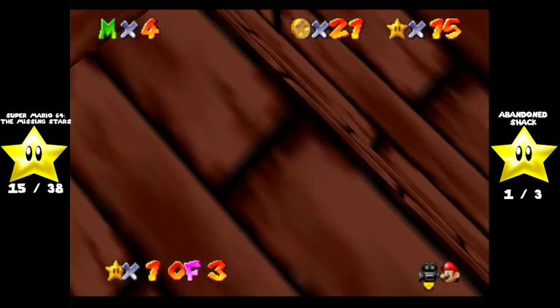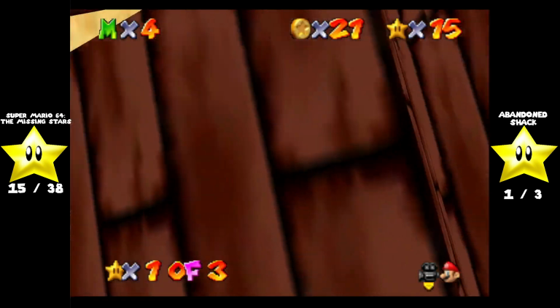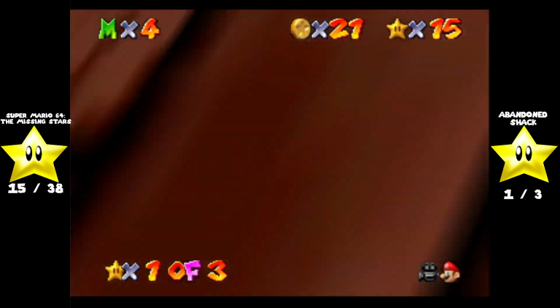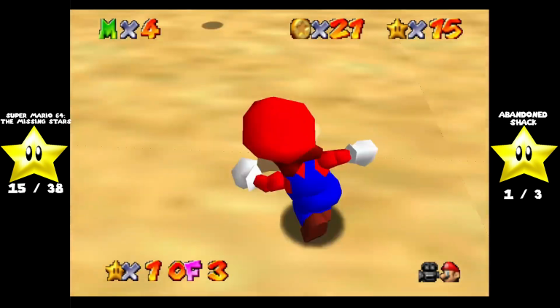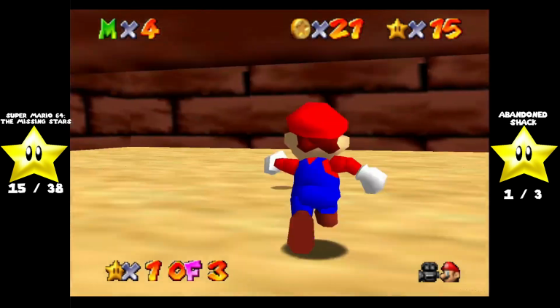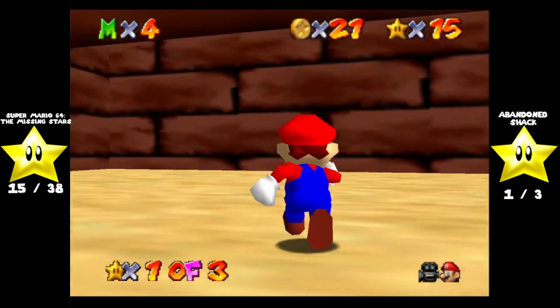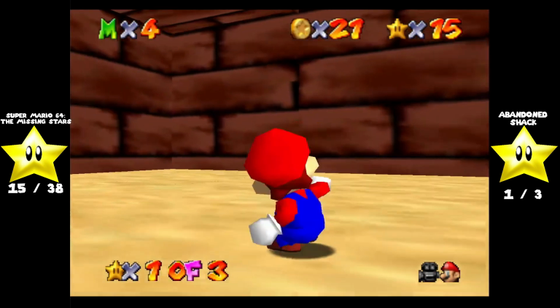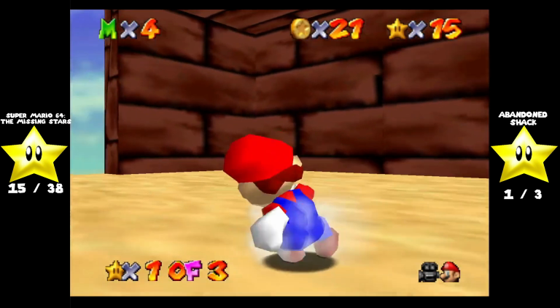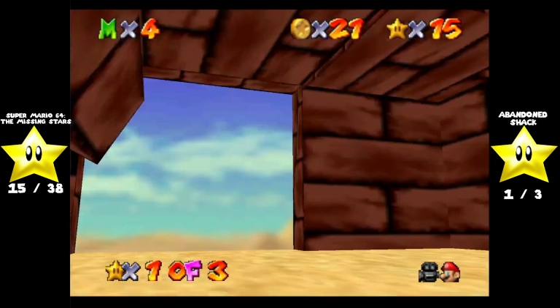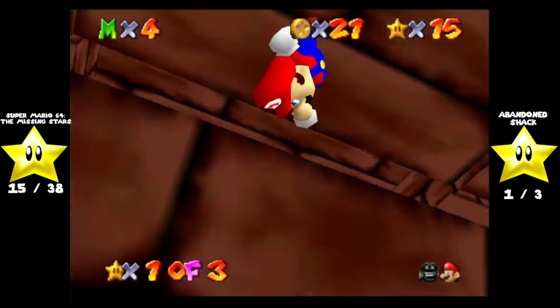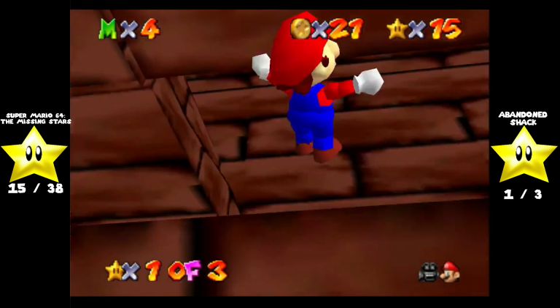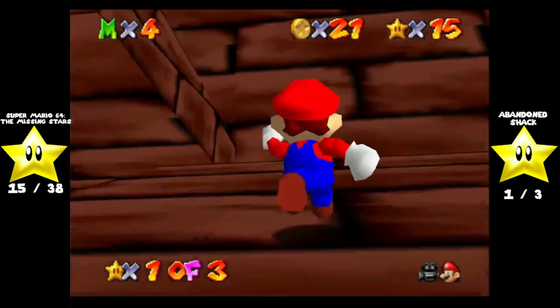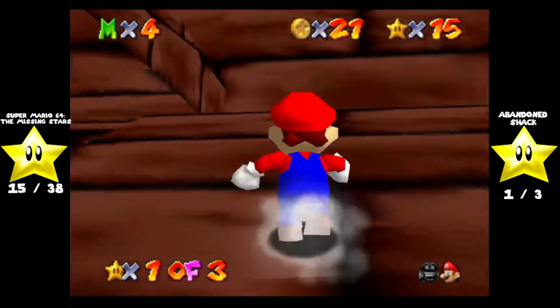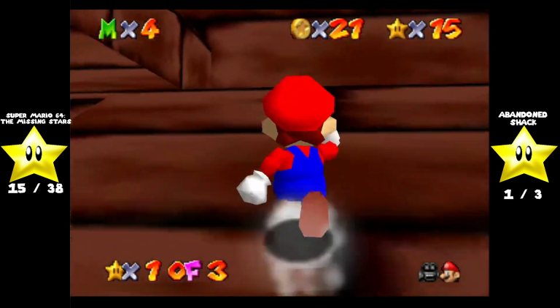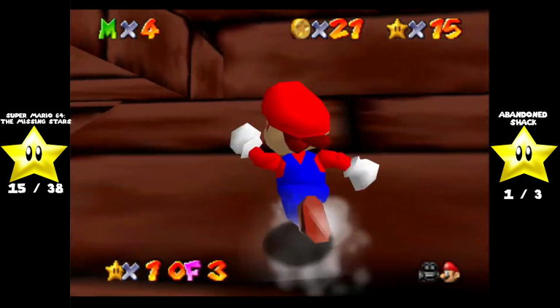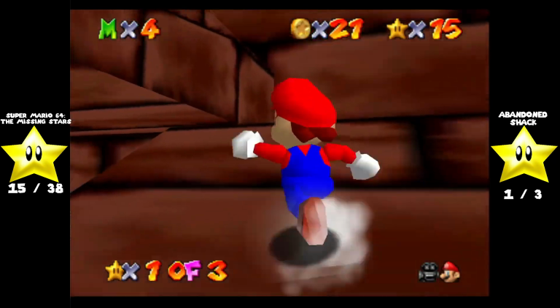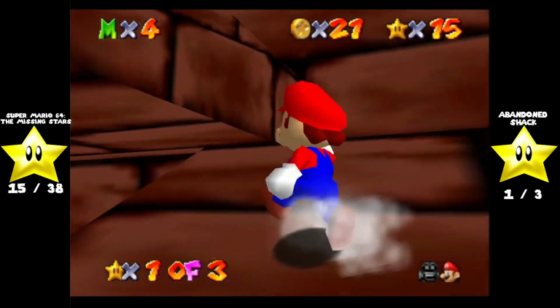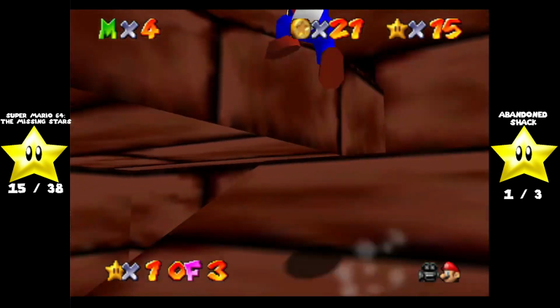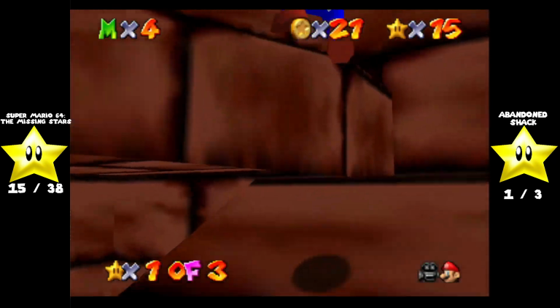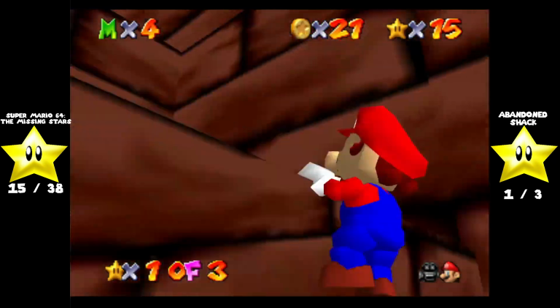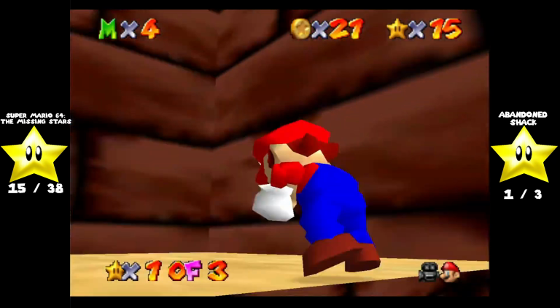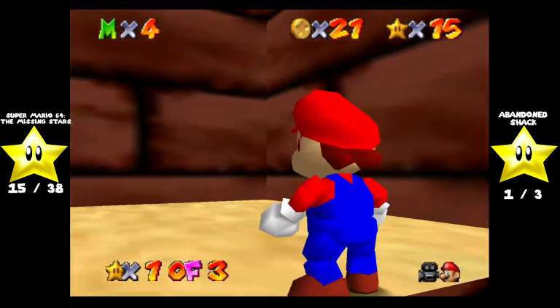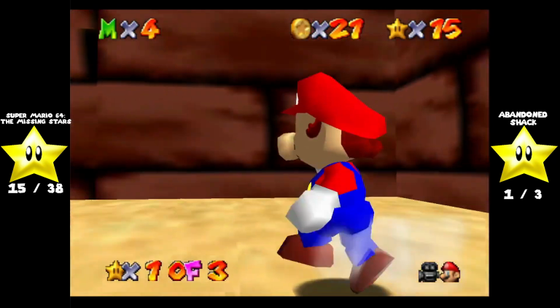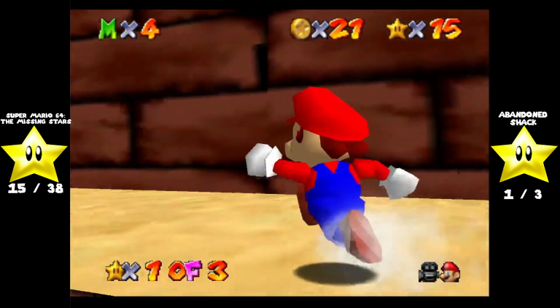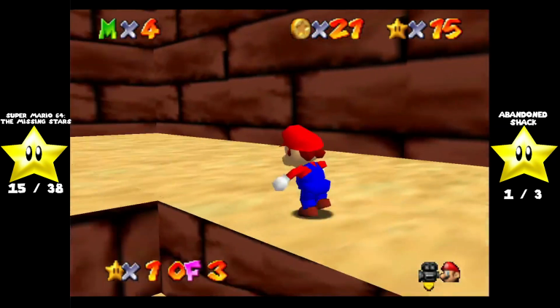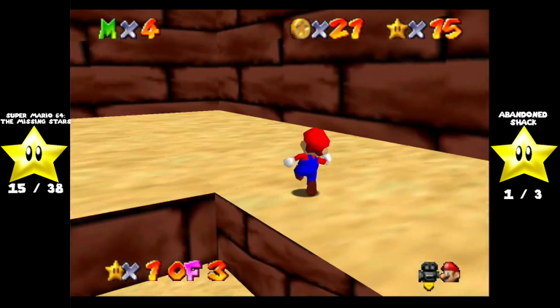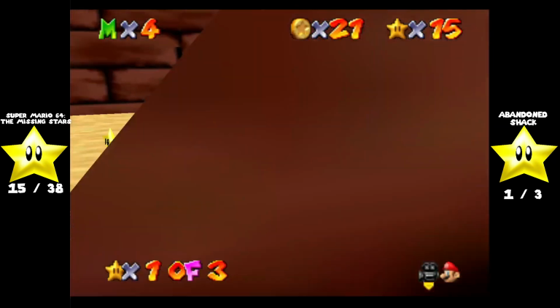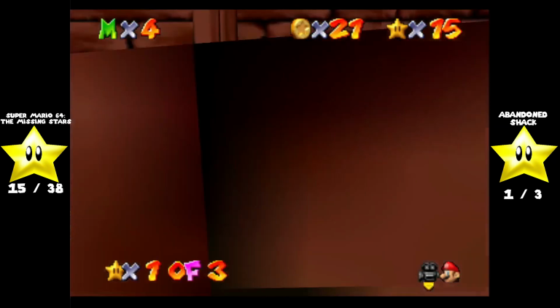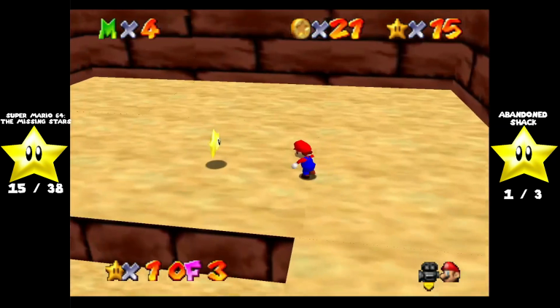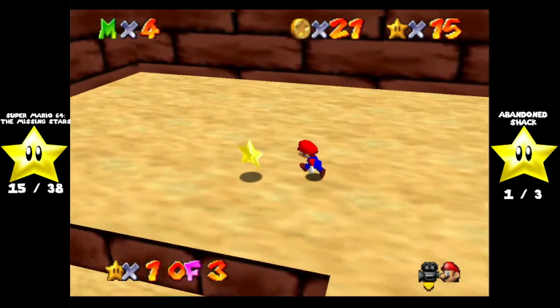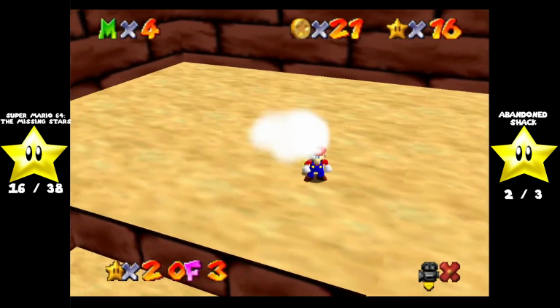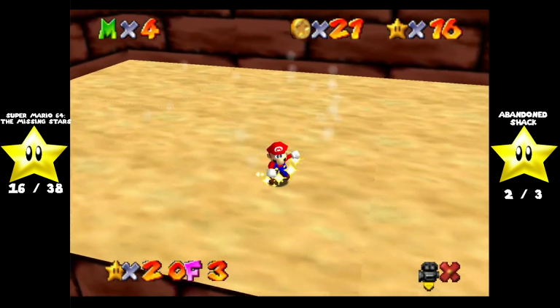Okay, don't do that. Because for some reason I fail at wall jumping, and failing at wall jumping kills you in certain hacks, like Super Mario 74.